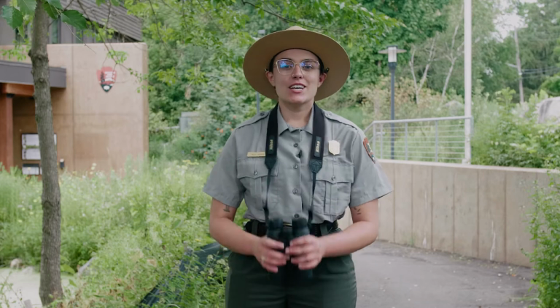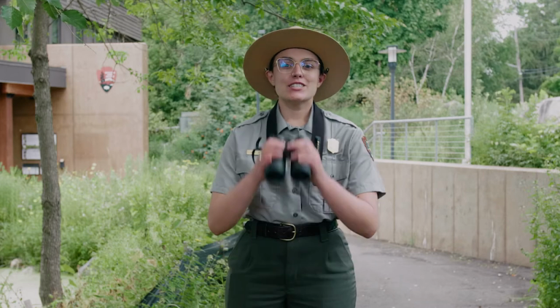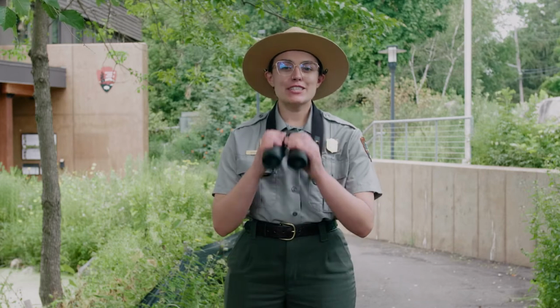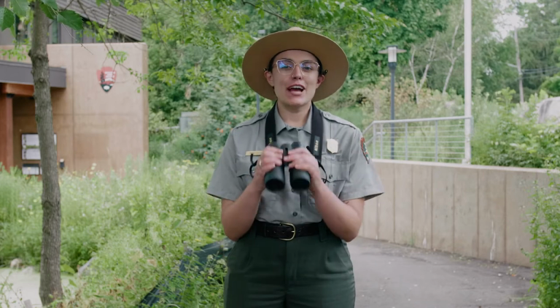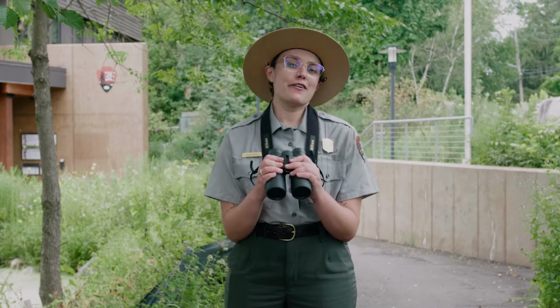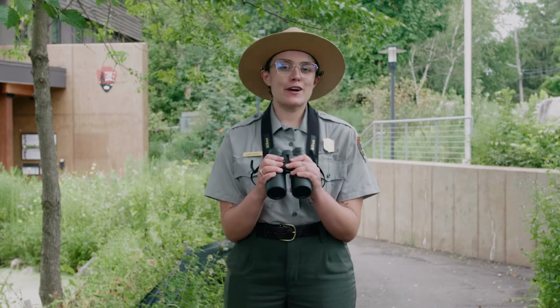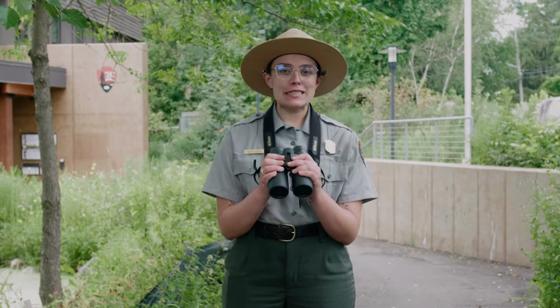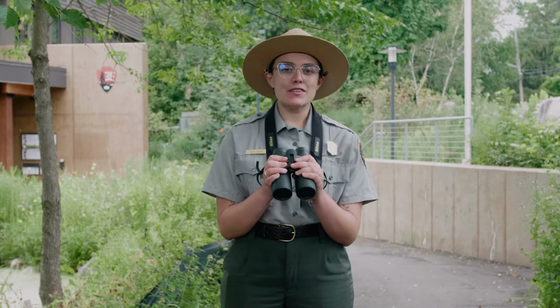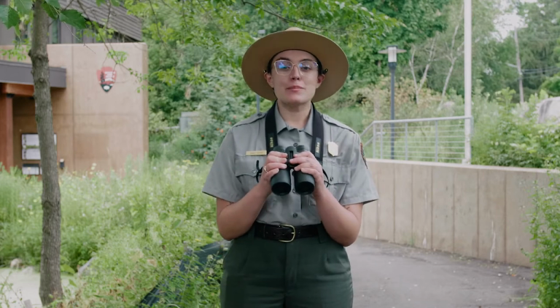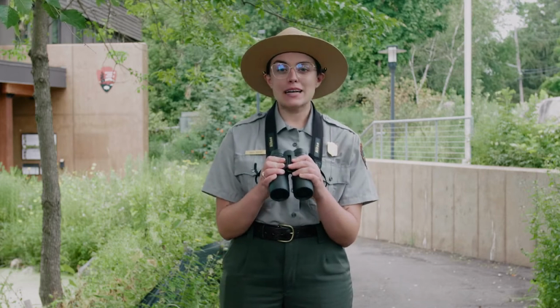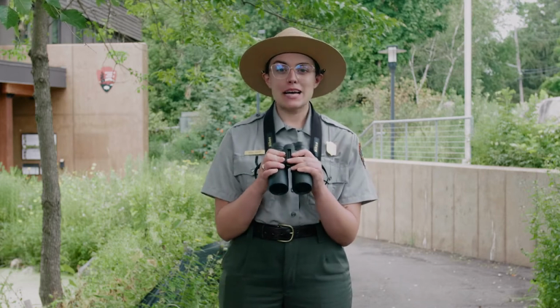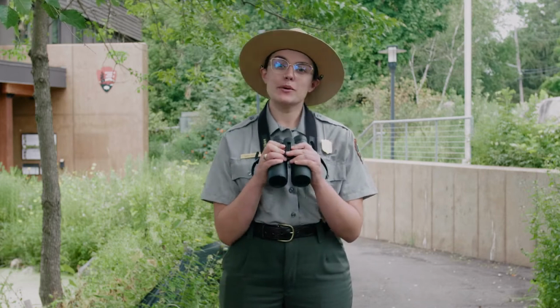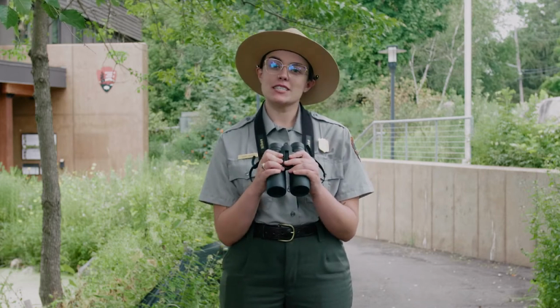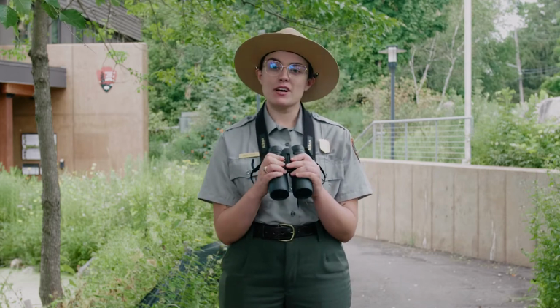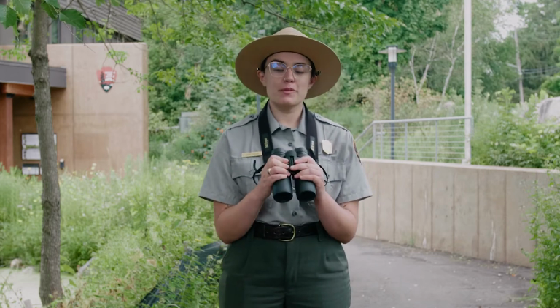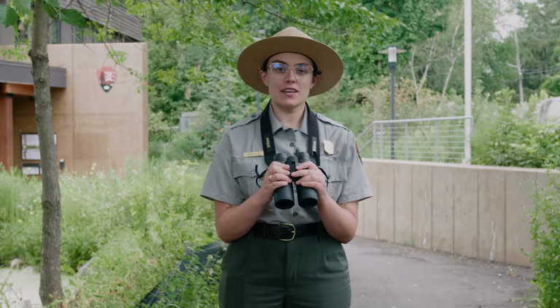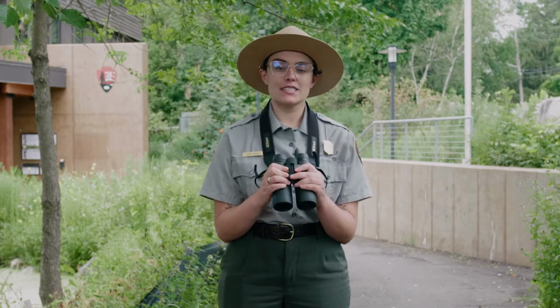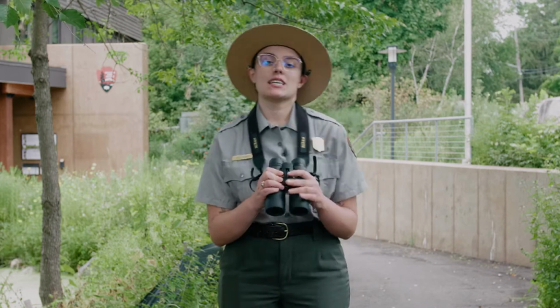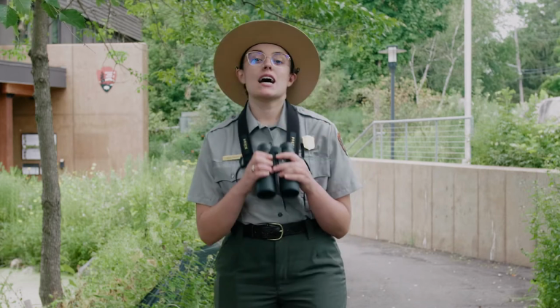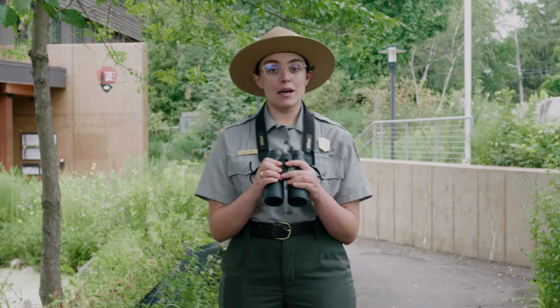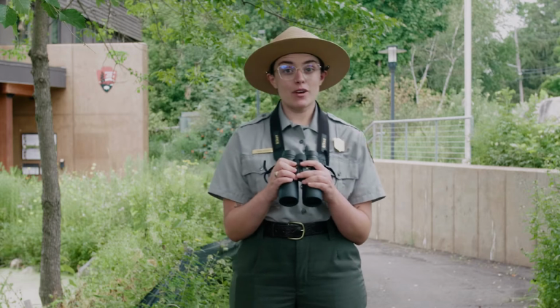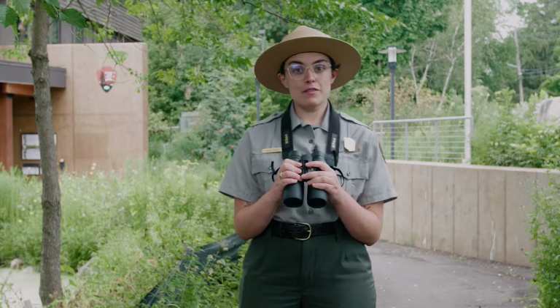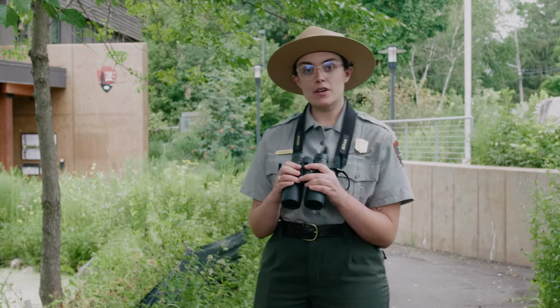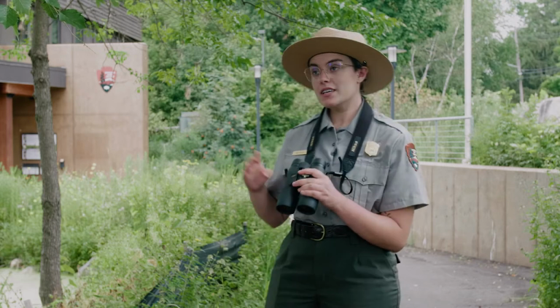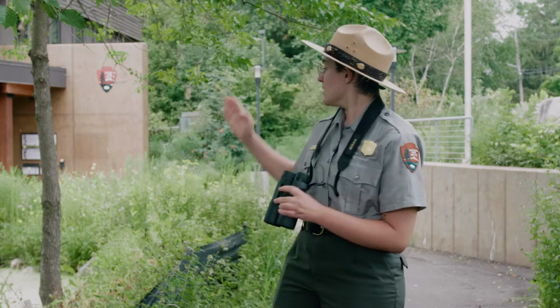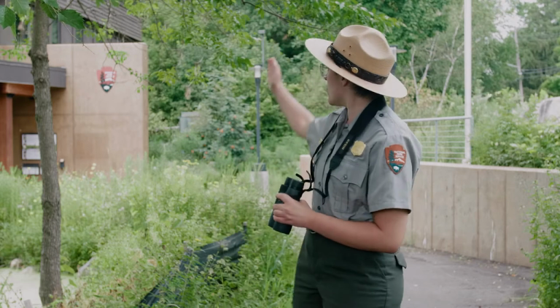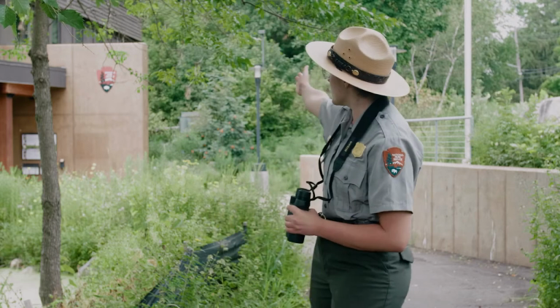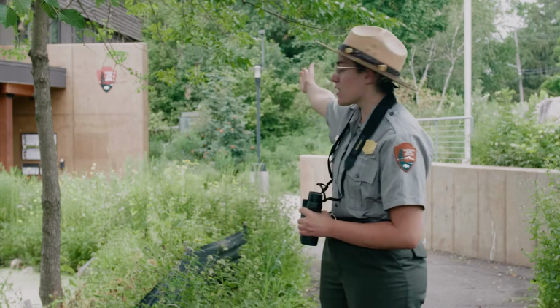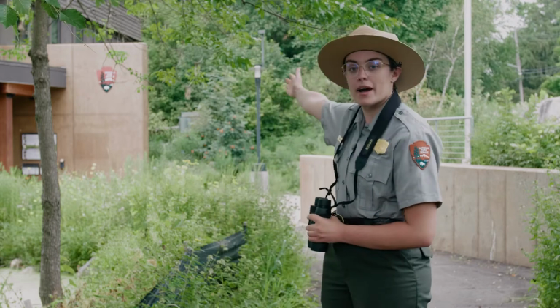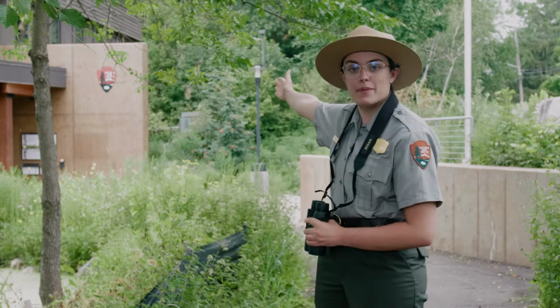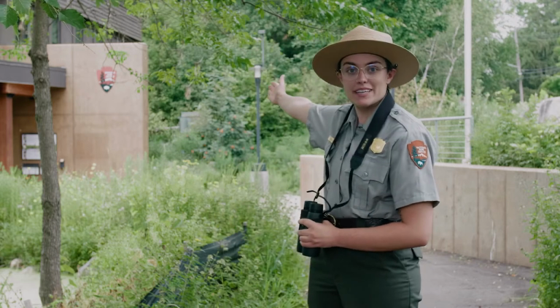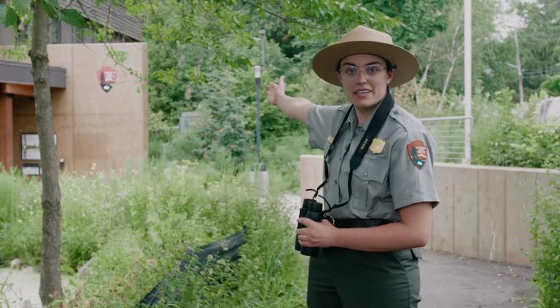Let's try it out for ourselves and practice how to adjust a pair of binoculars. I'm going to be focusing on the arrowhead behind me.